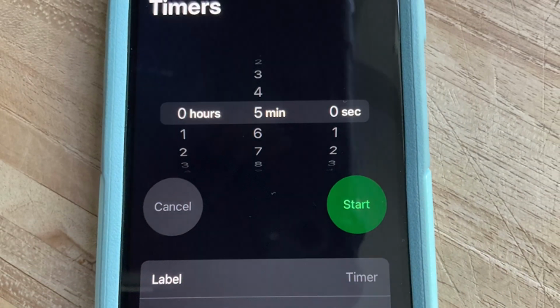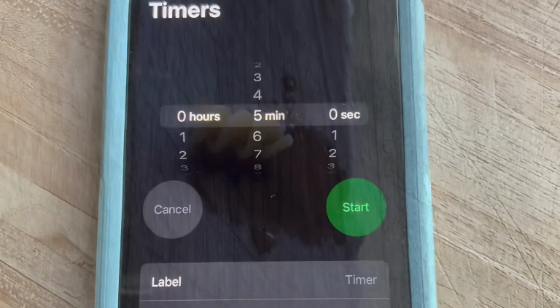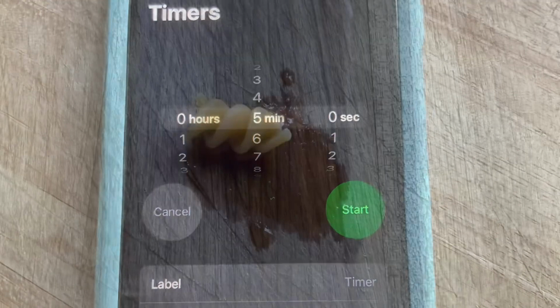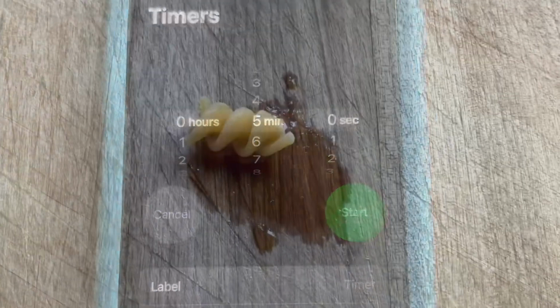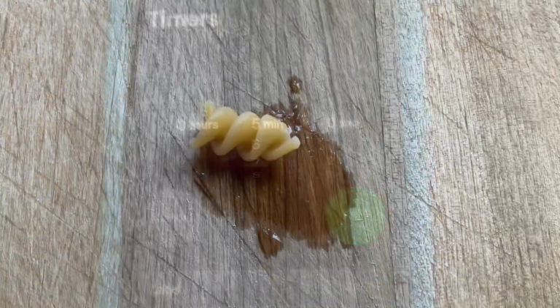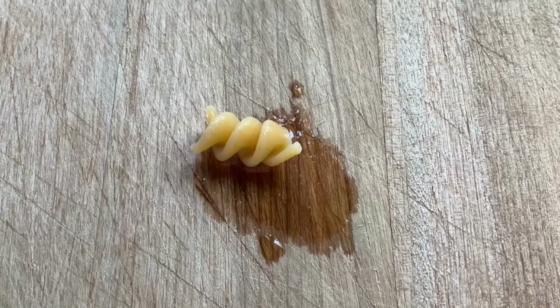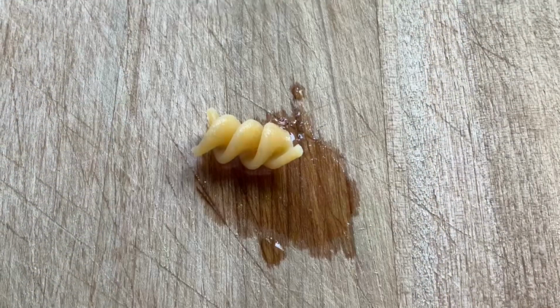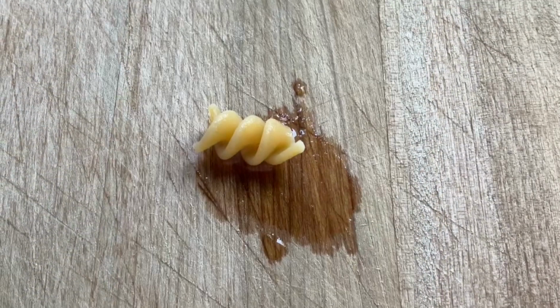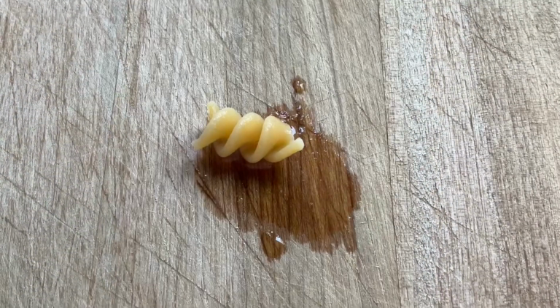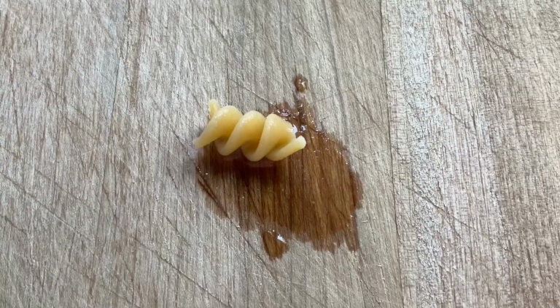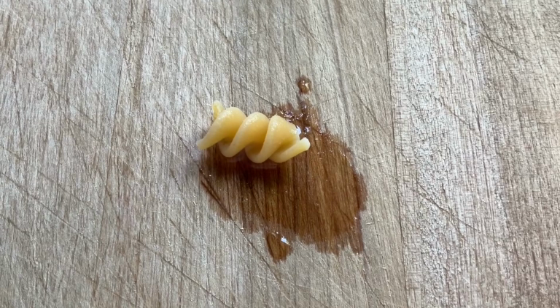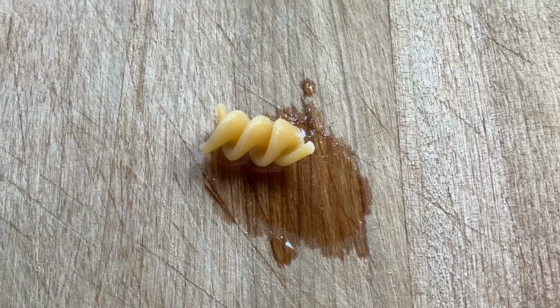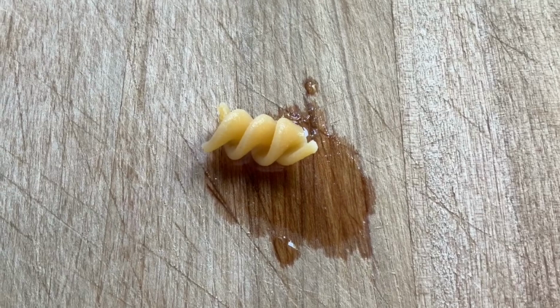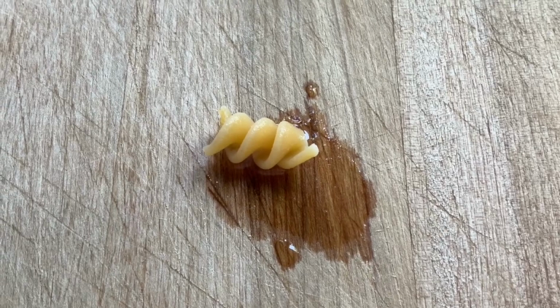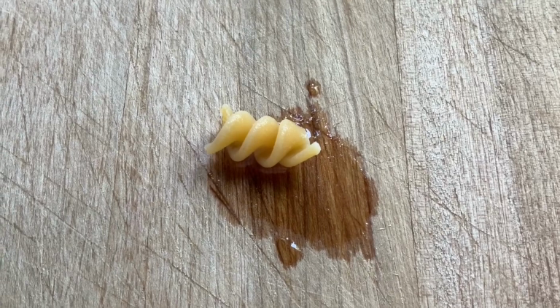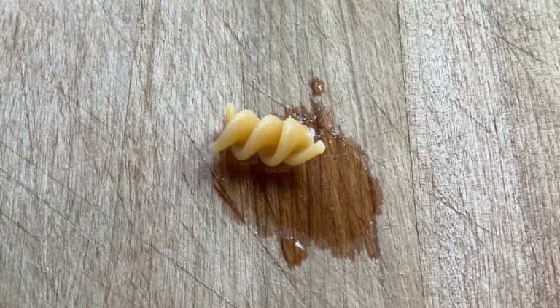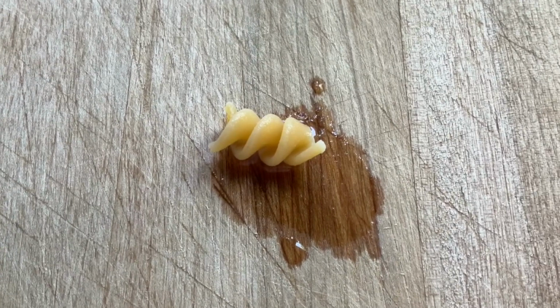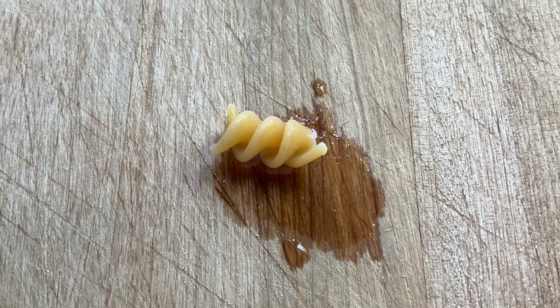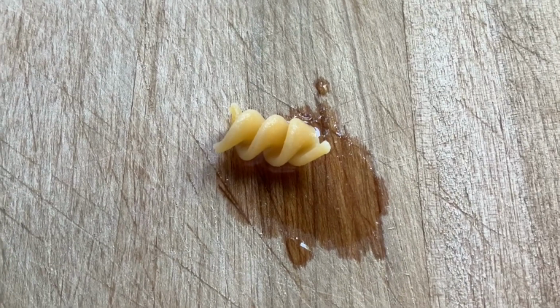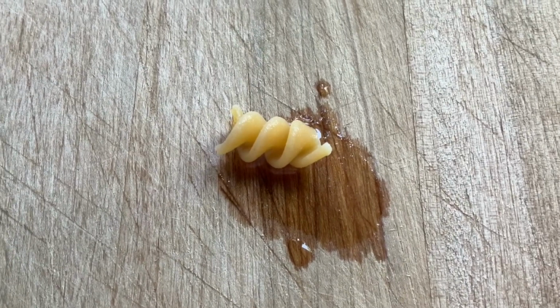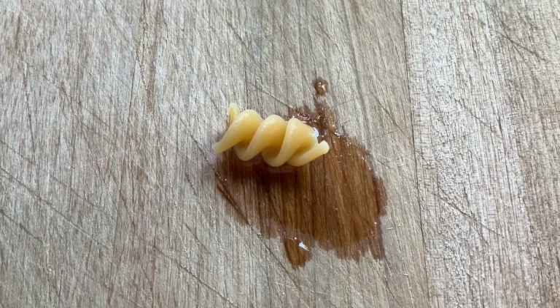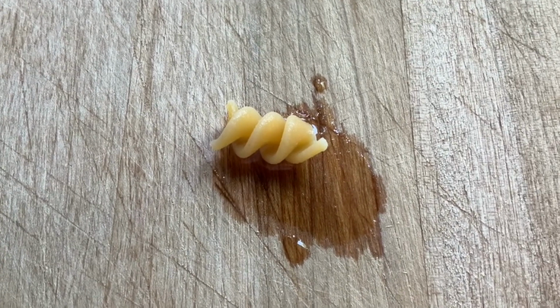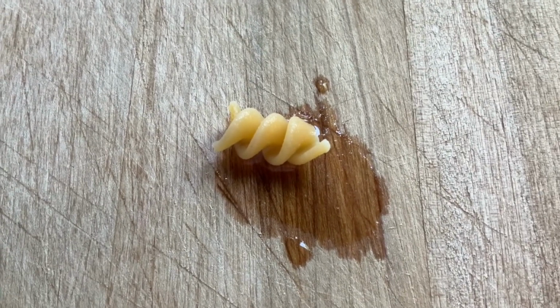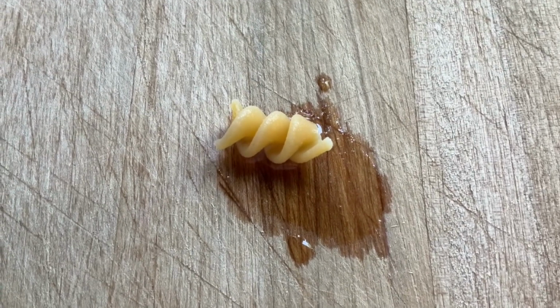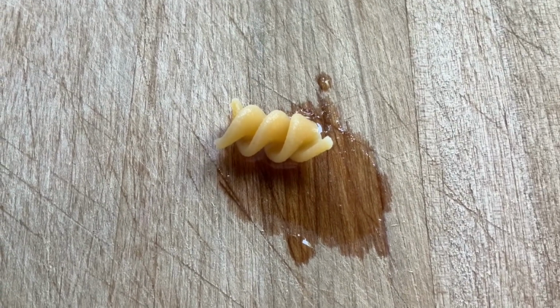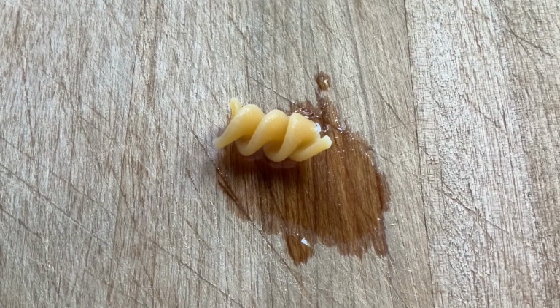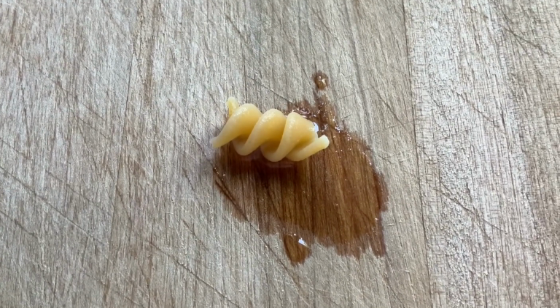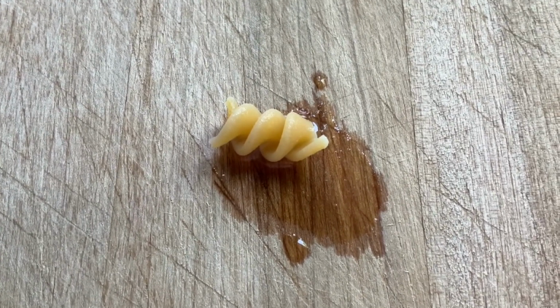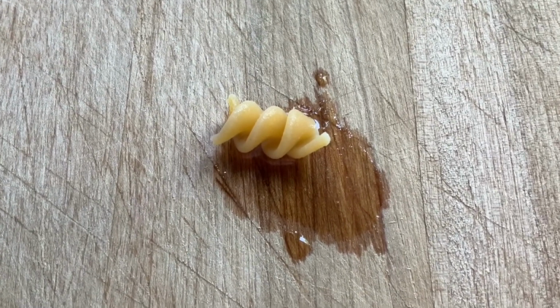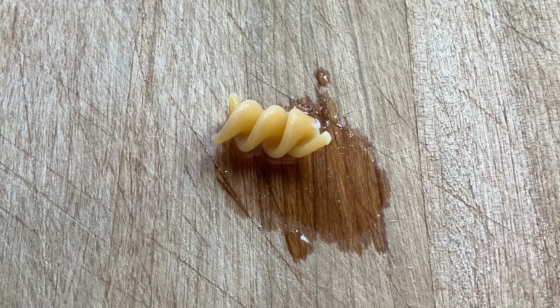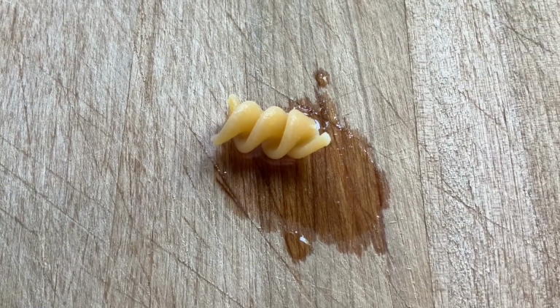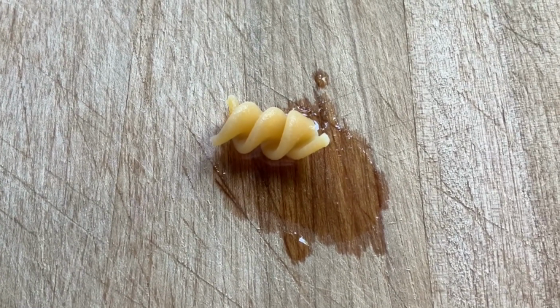It's been just over five minutes. I've checked for doneness and it's already nice and tender, so I'm going to pull the pasta already.